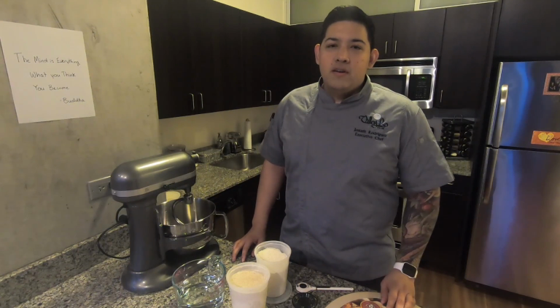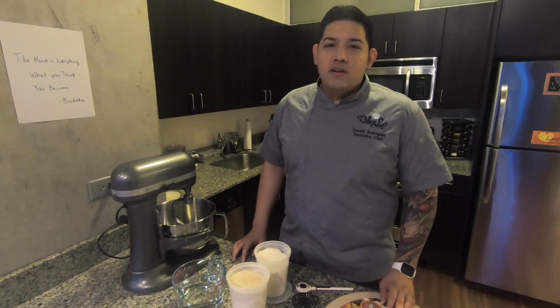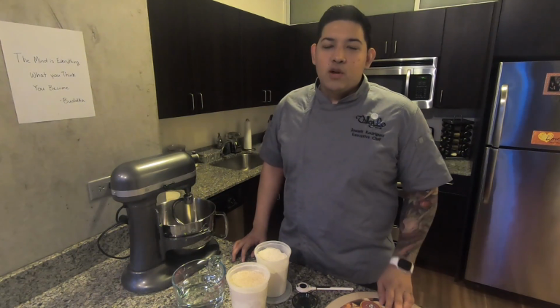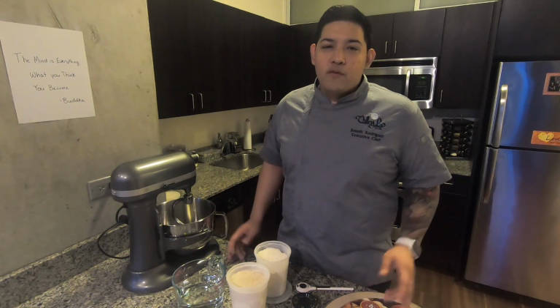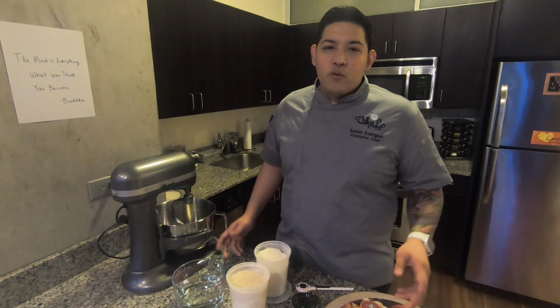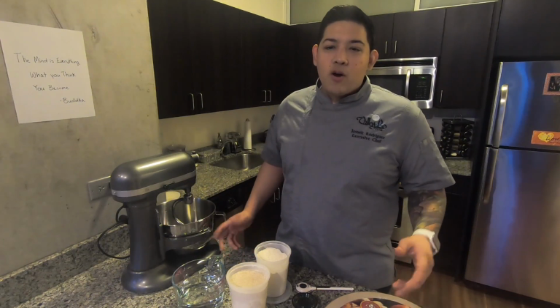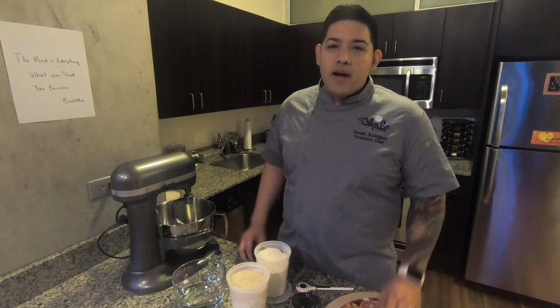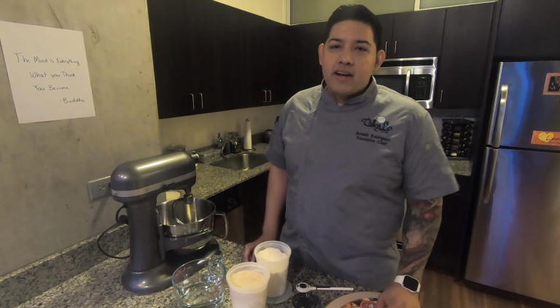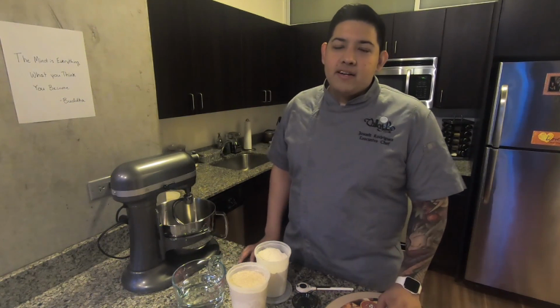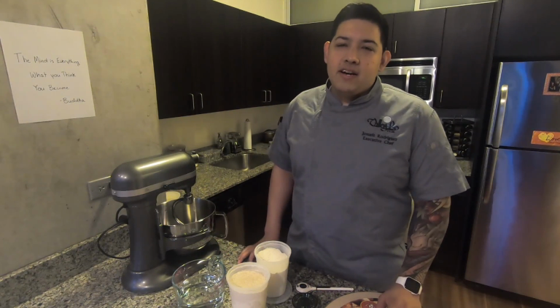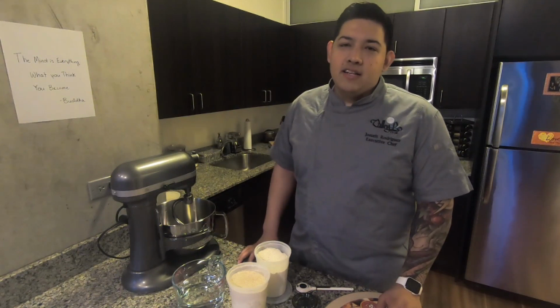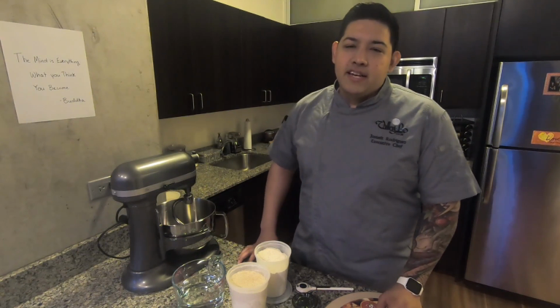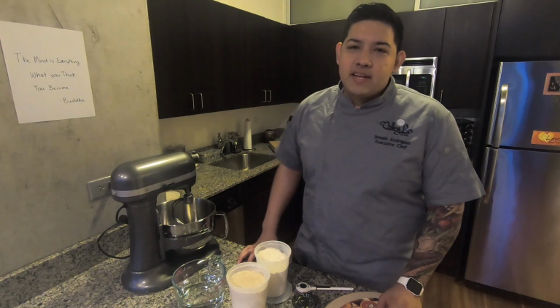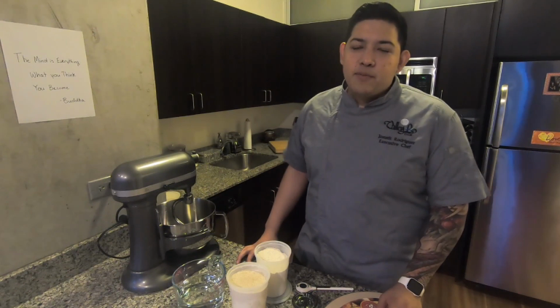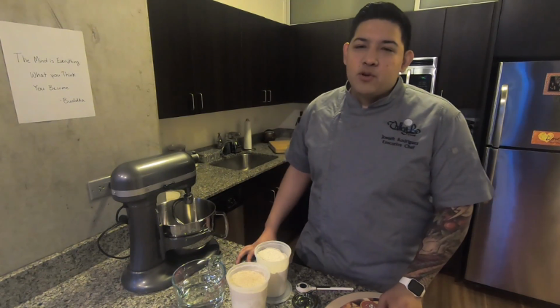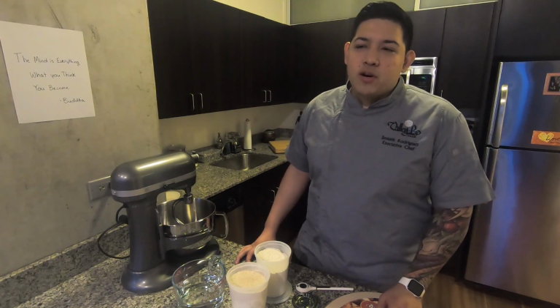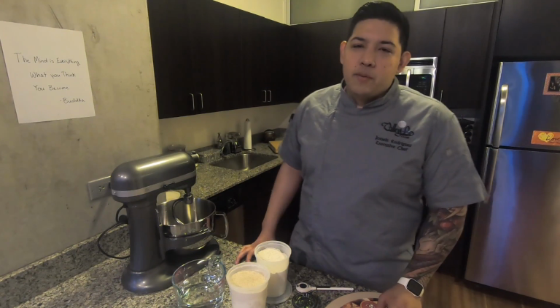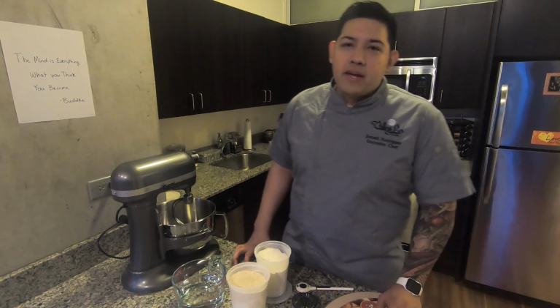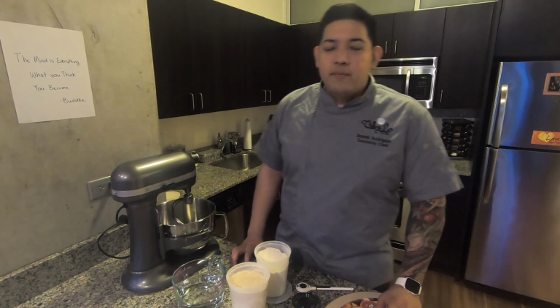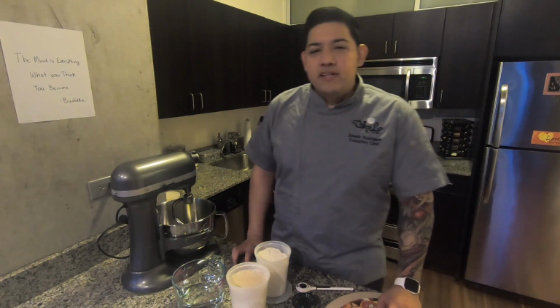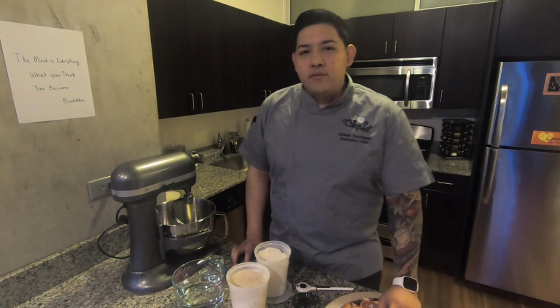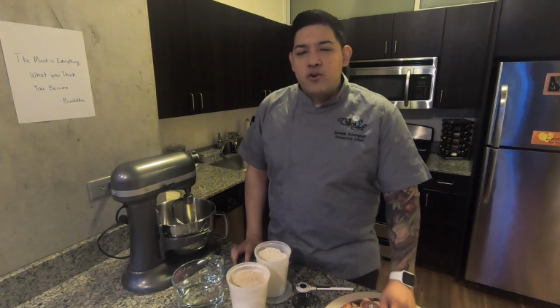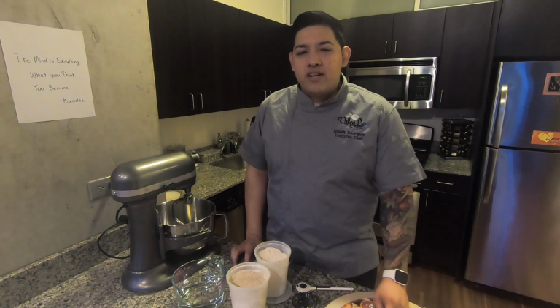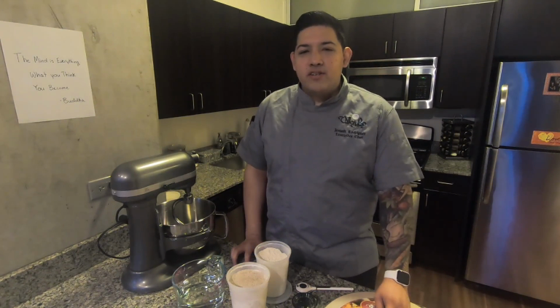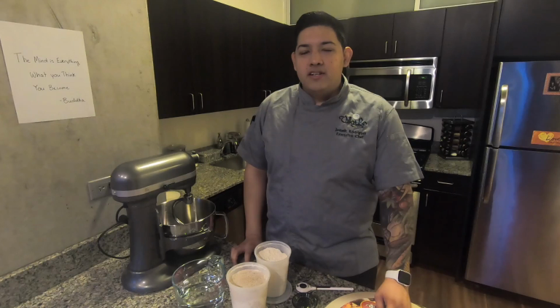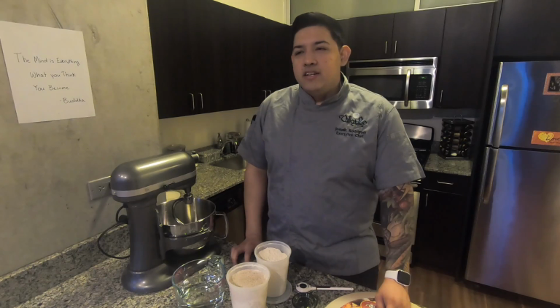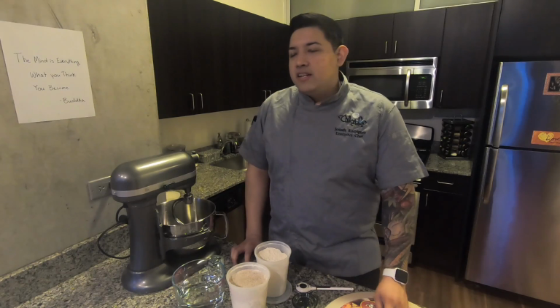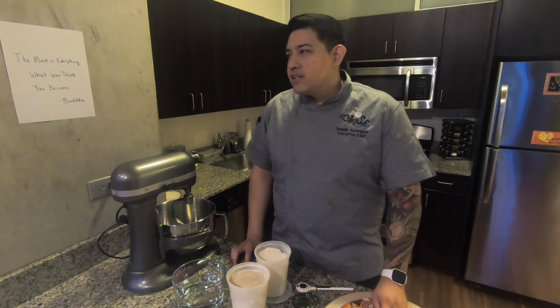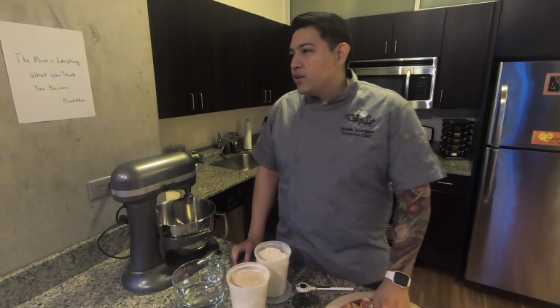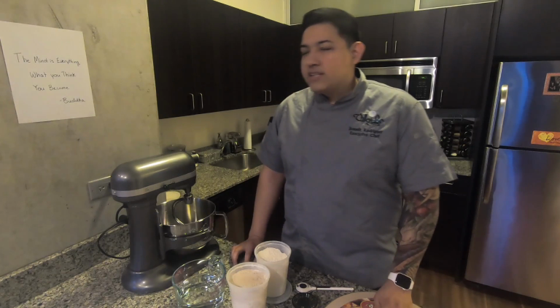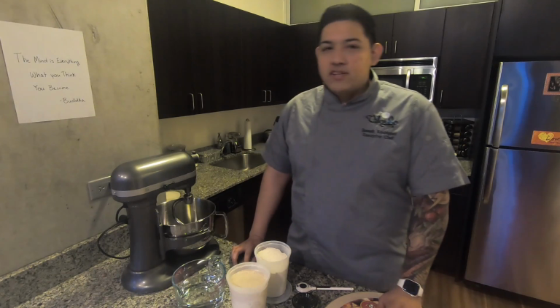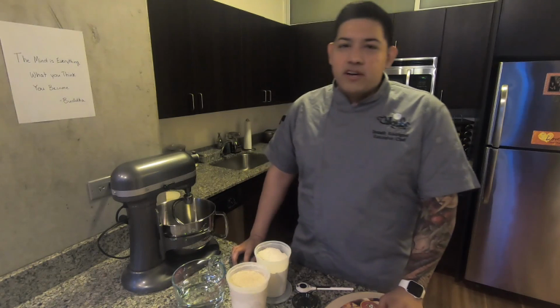Hello everyone, welcome back. On today's episode we're going to be making pizza from scratch. So let's get started.